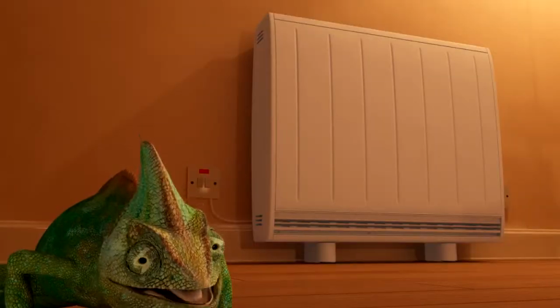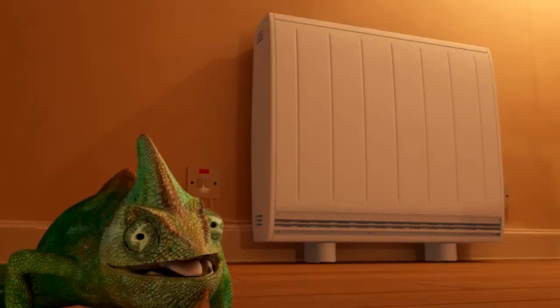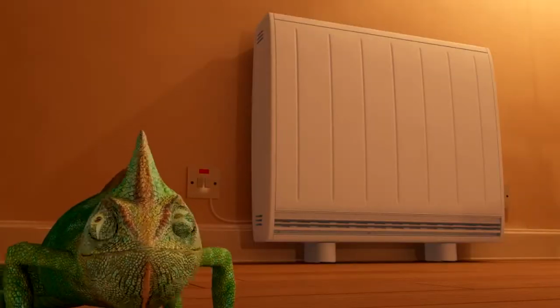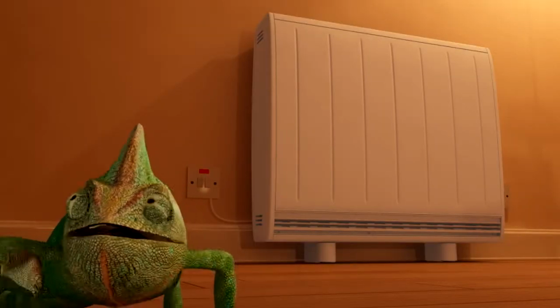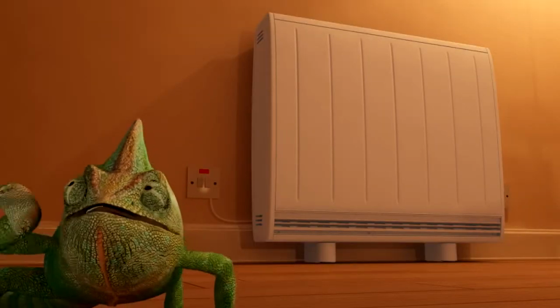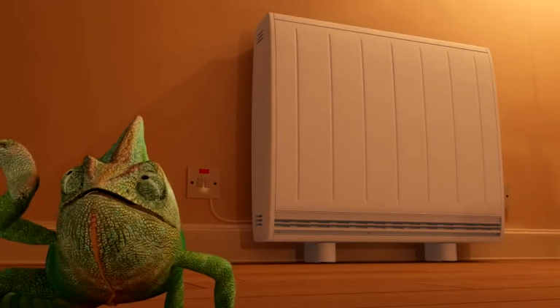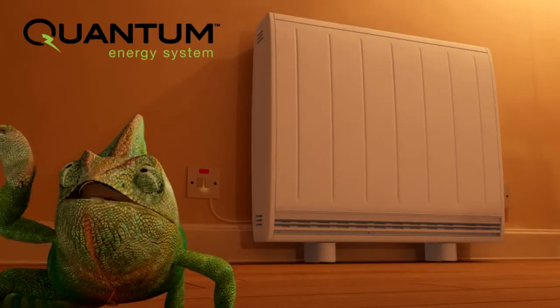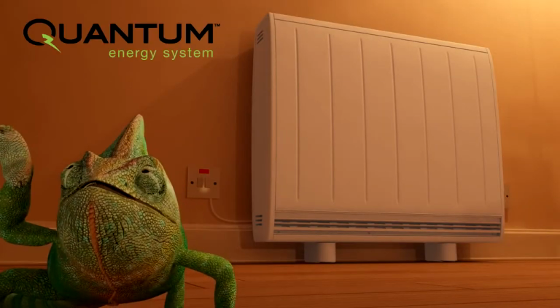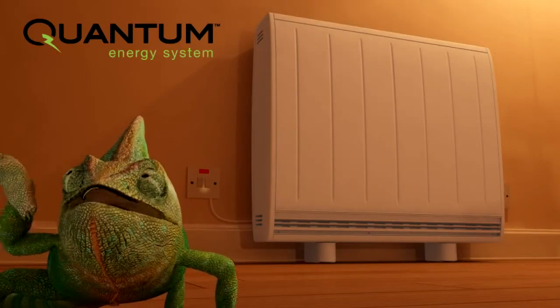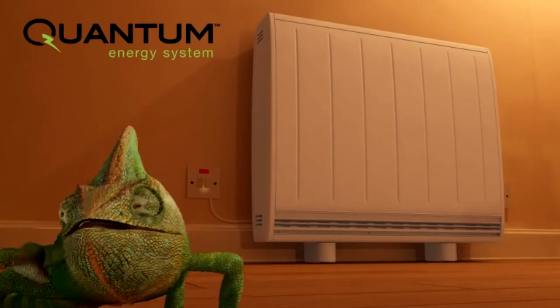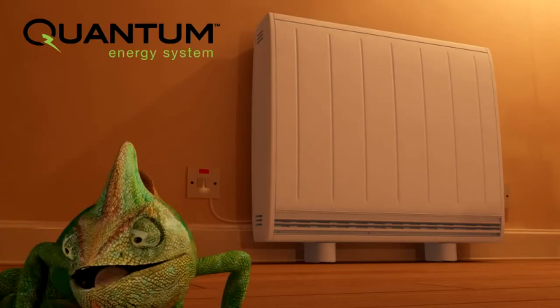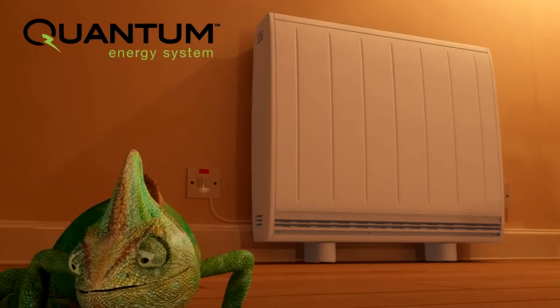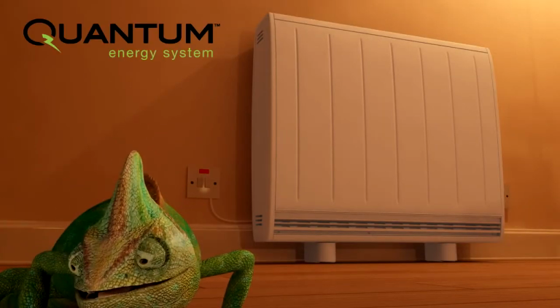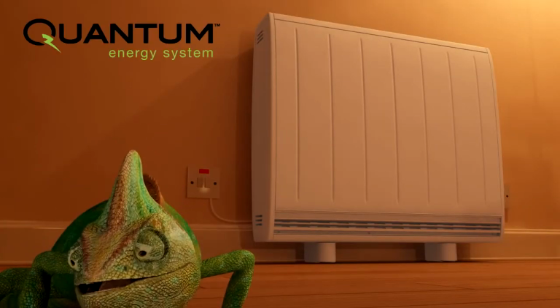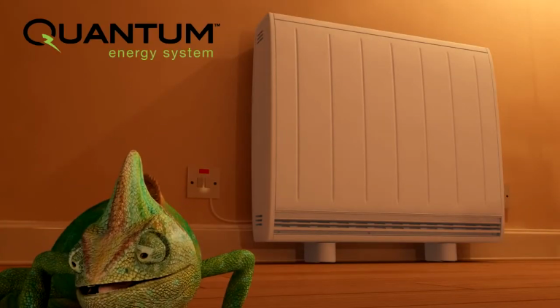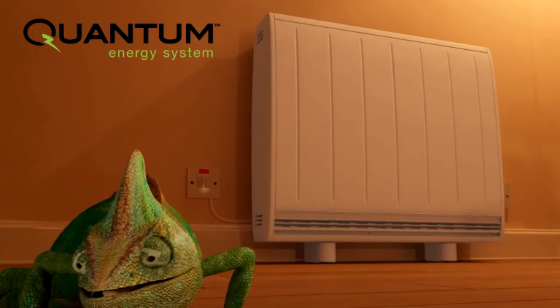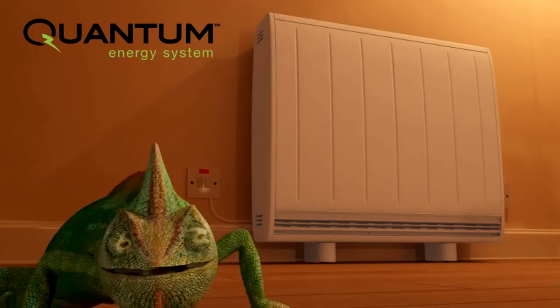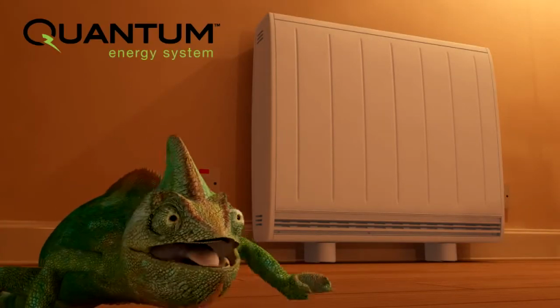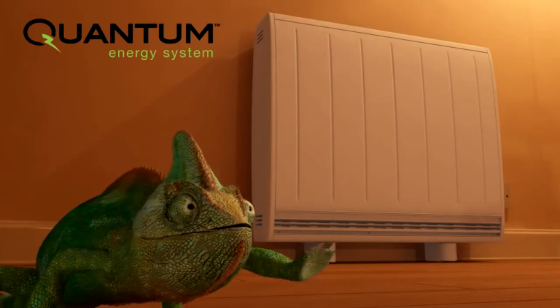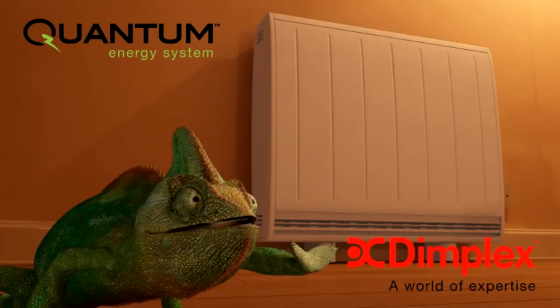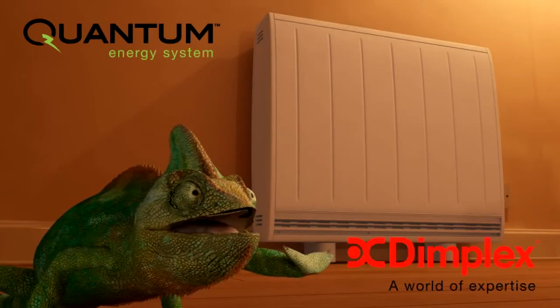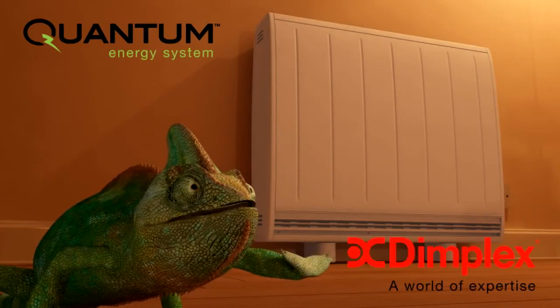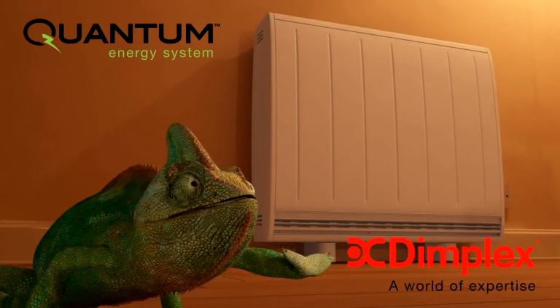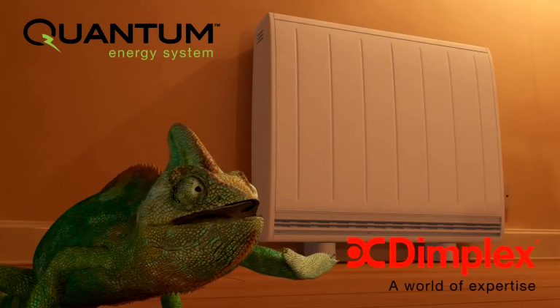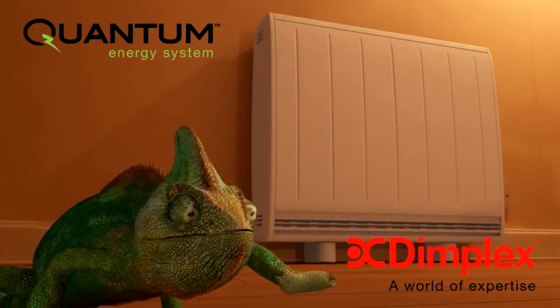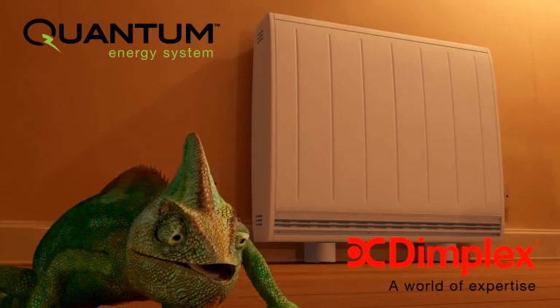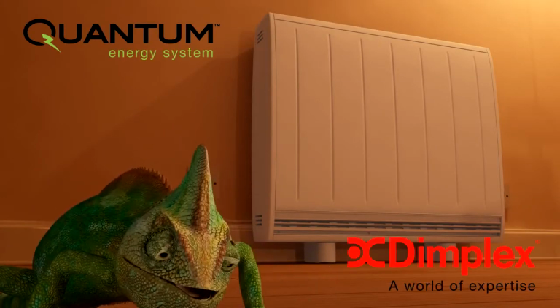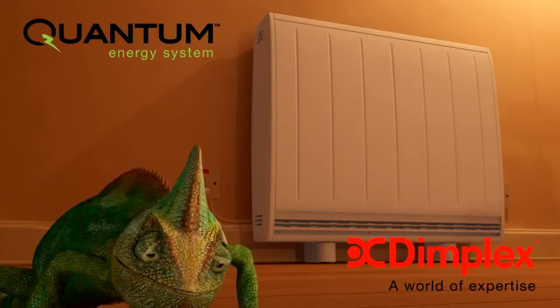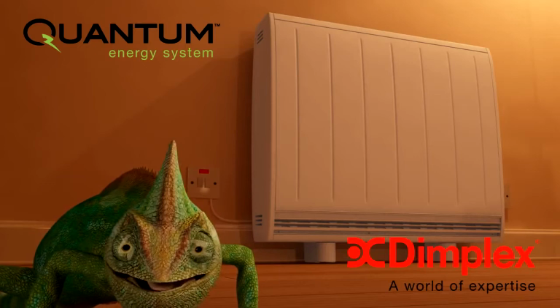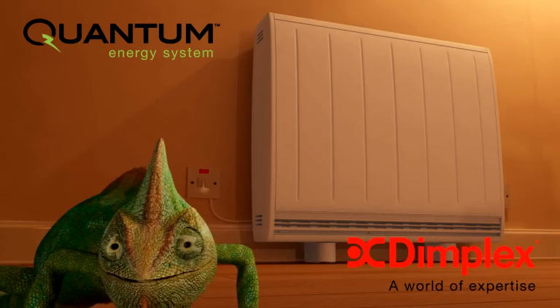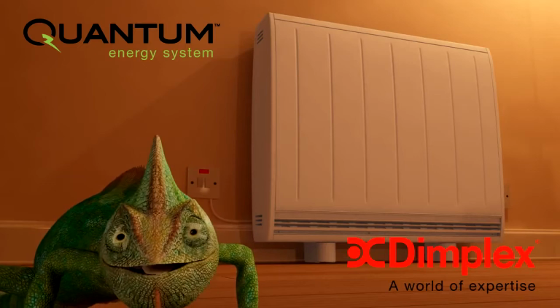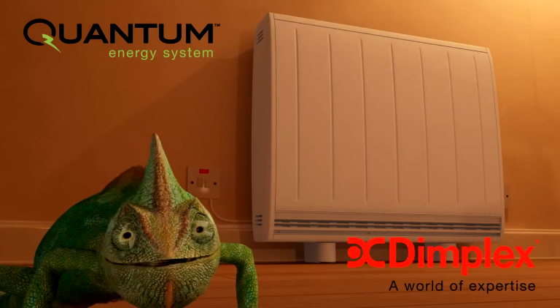Quantum: high technology, low running costs. High reliability, low carbon output.